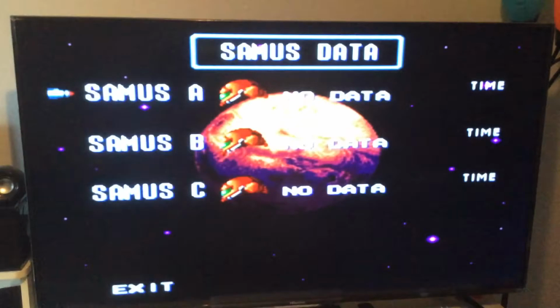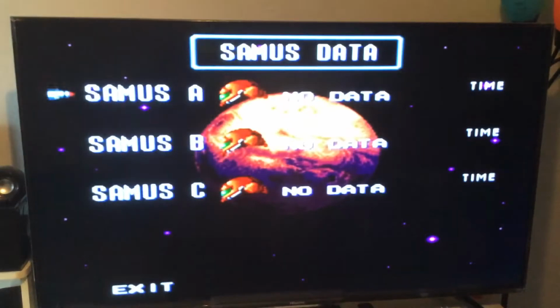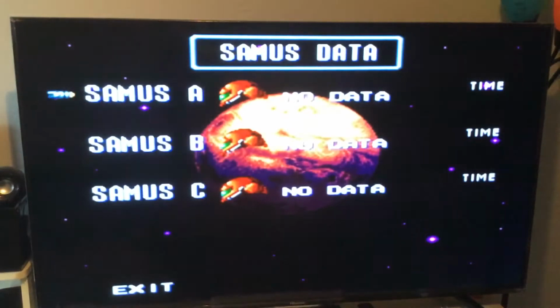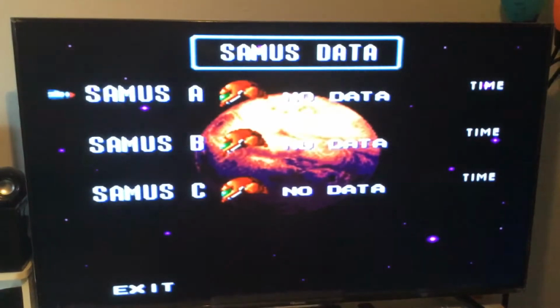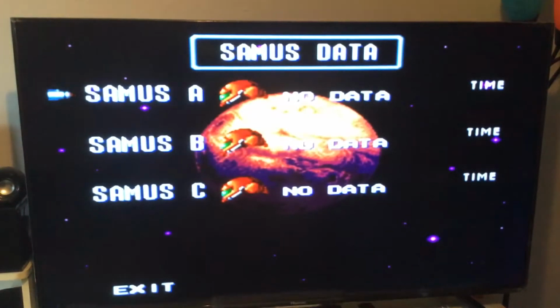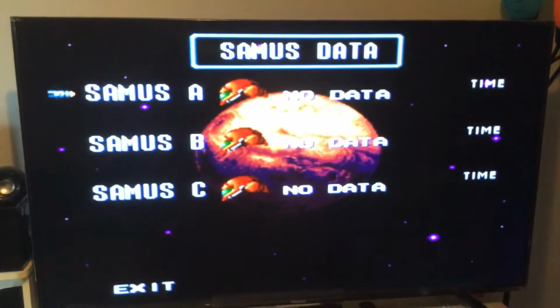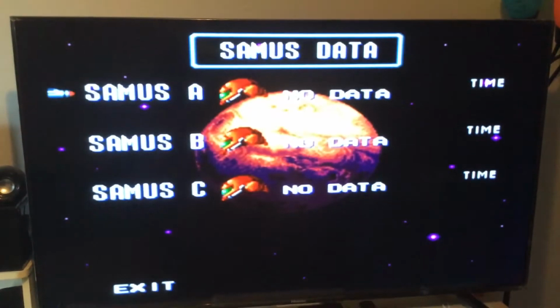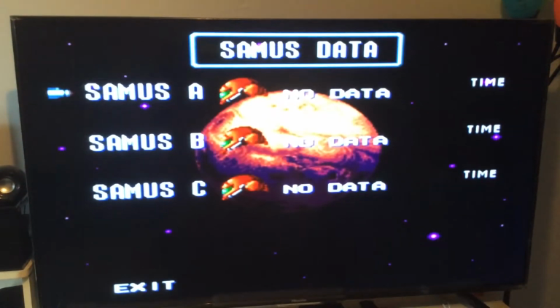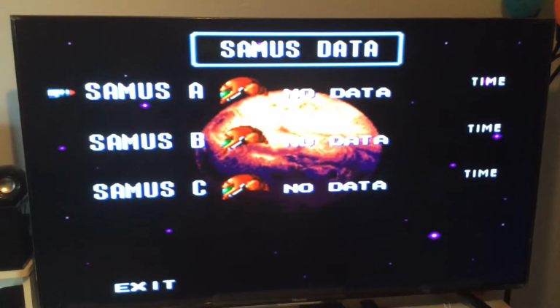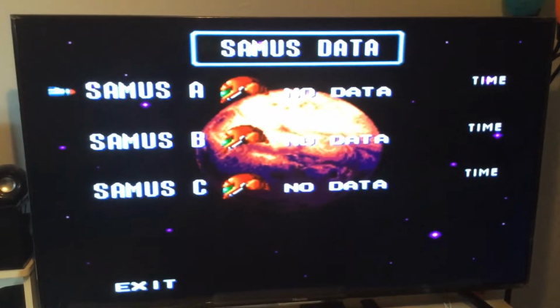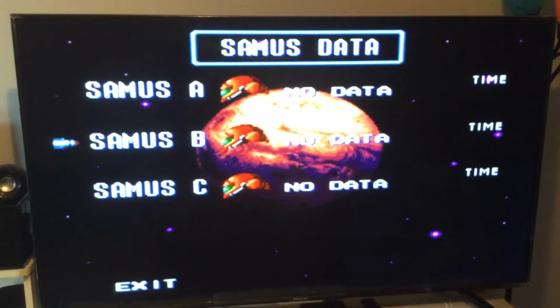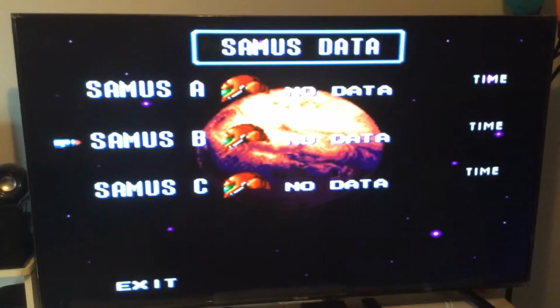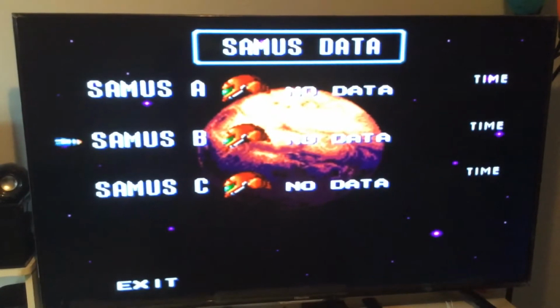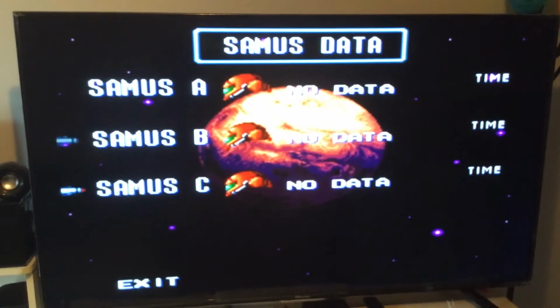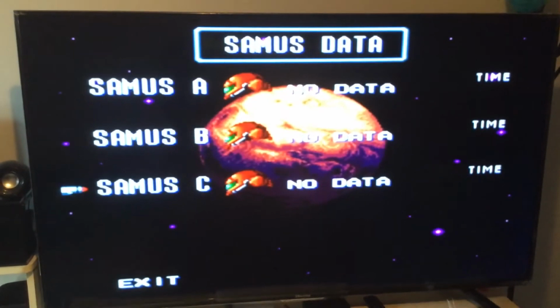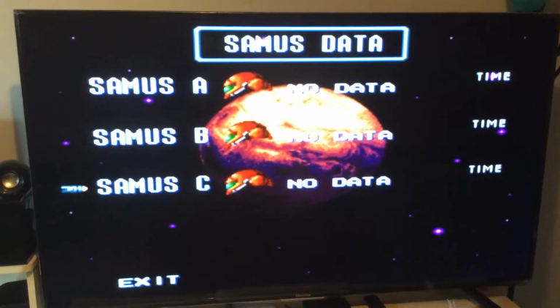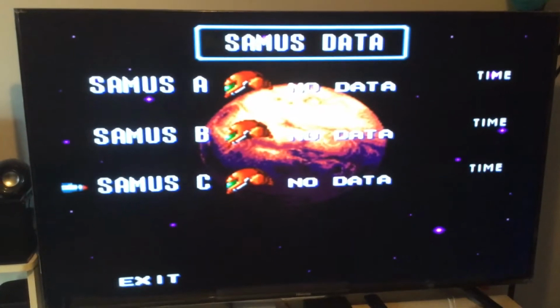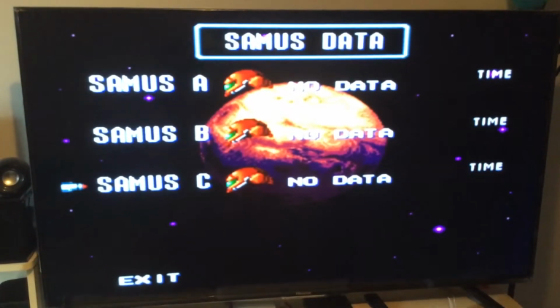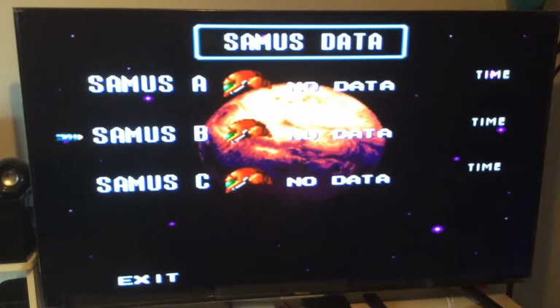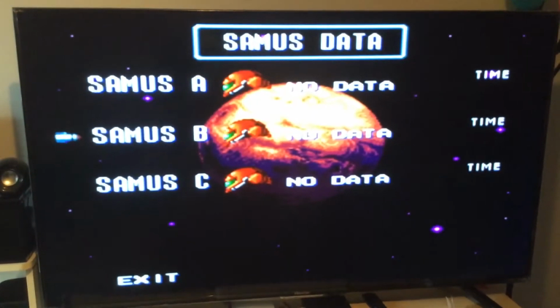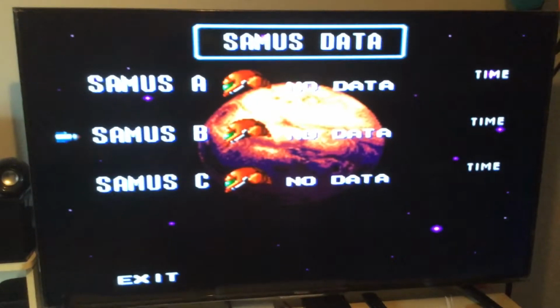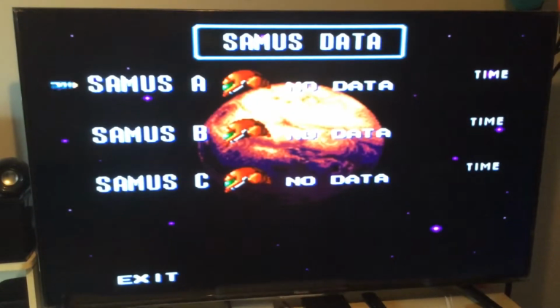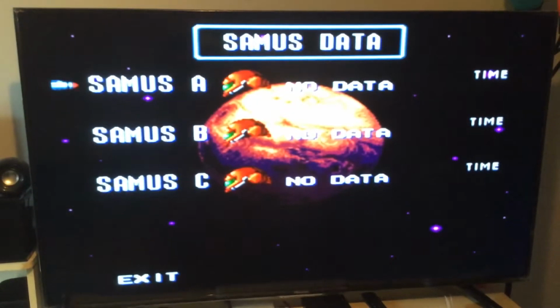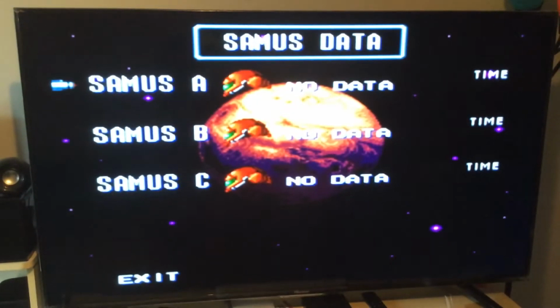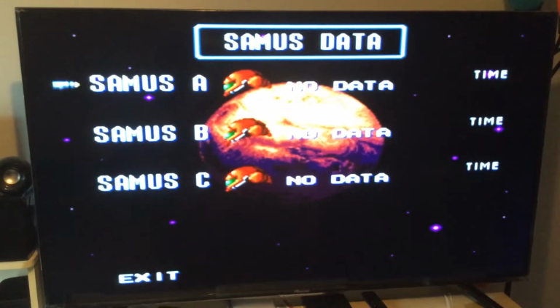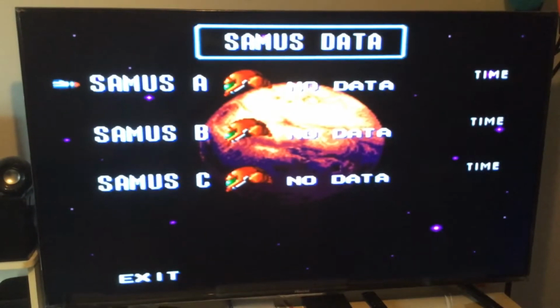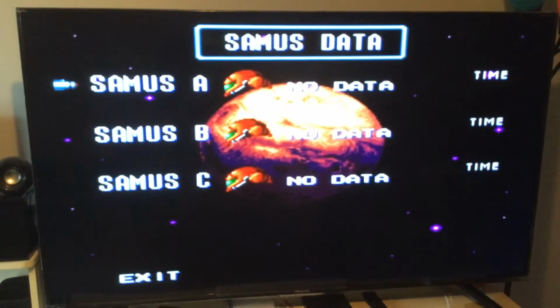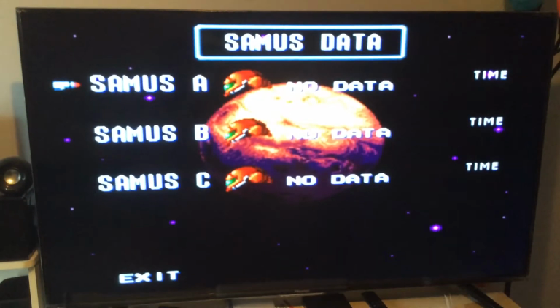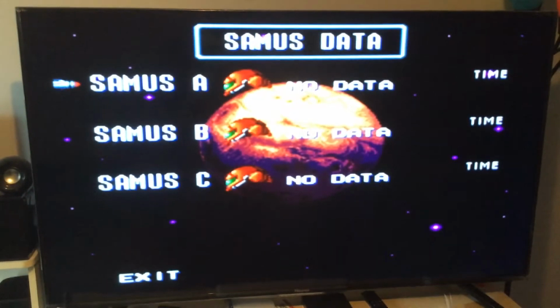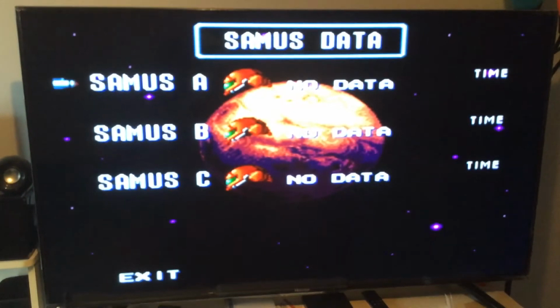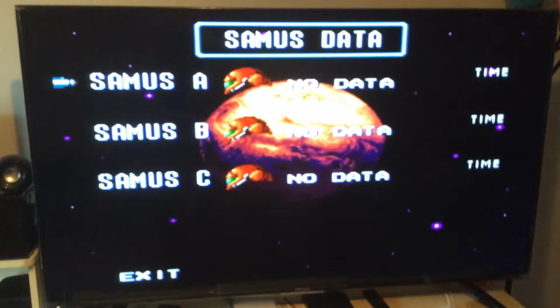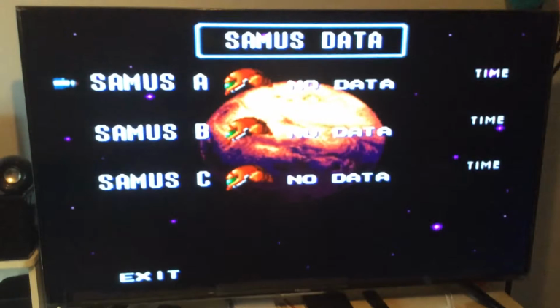As you can see, here we go — gameplay. The buttons are mapped exactly to the Super Nintendo as it was. If you hit the home button it'll bring up a menu.